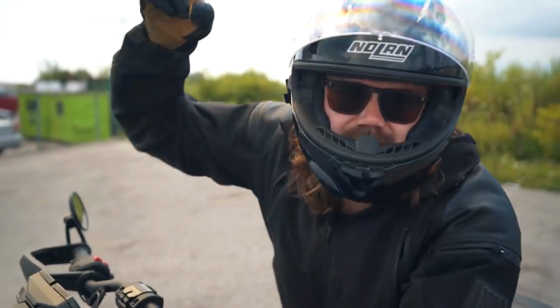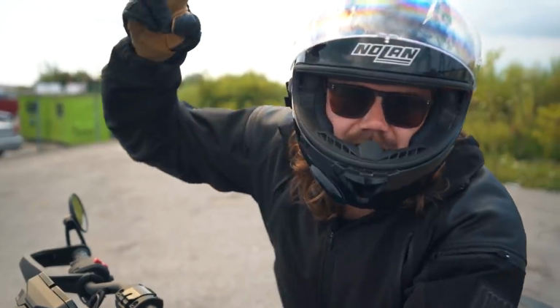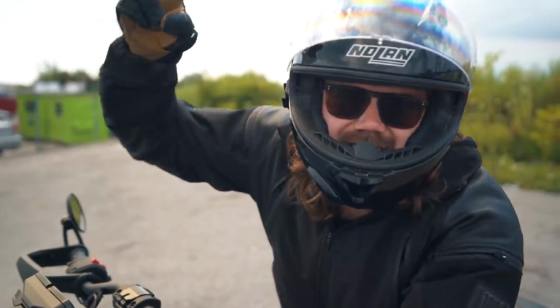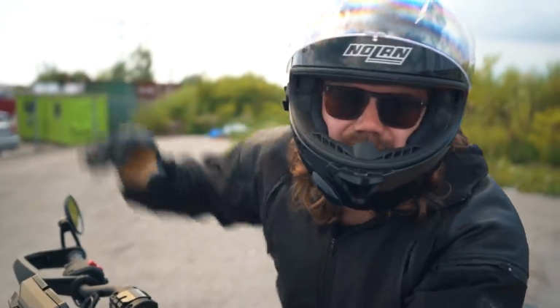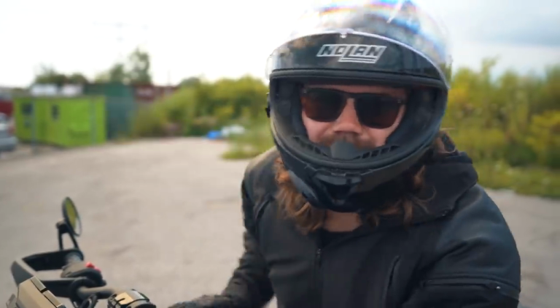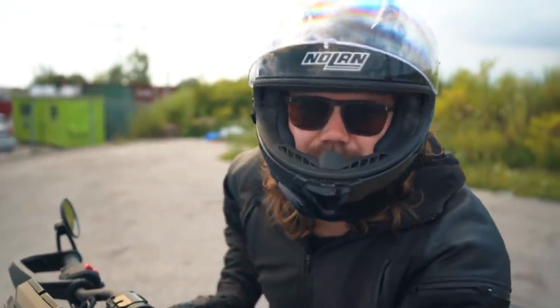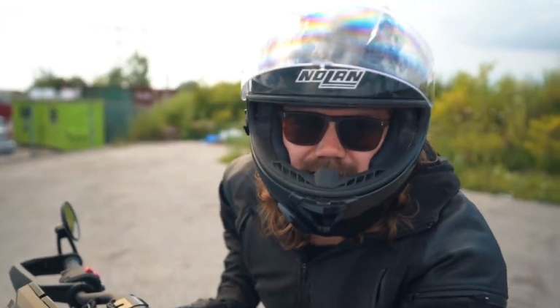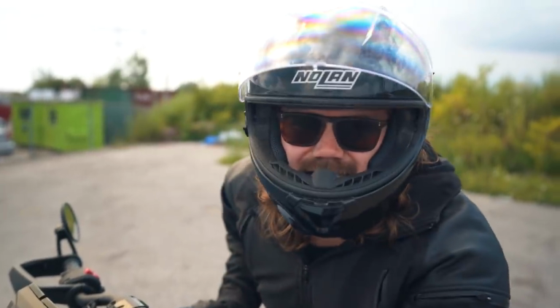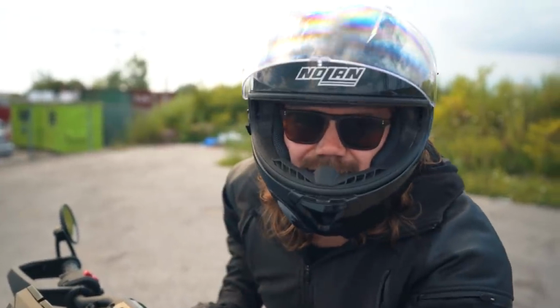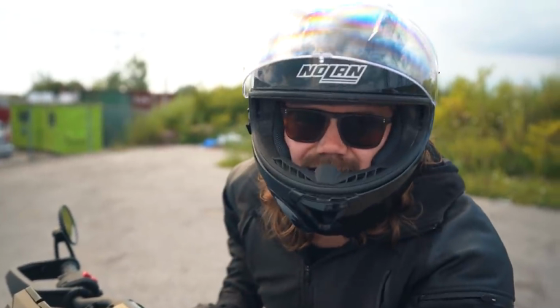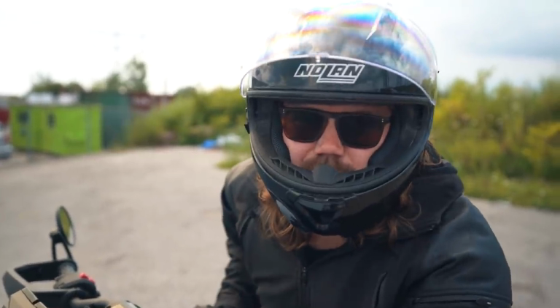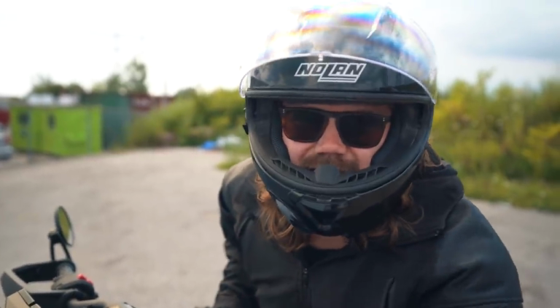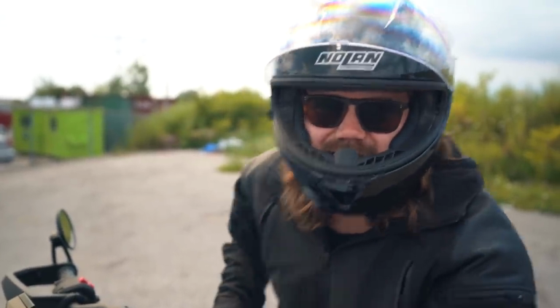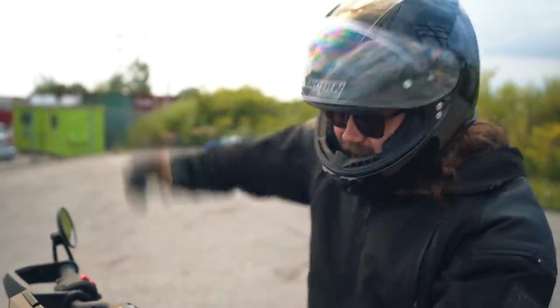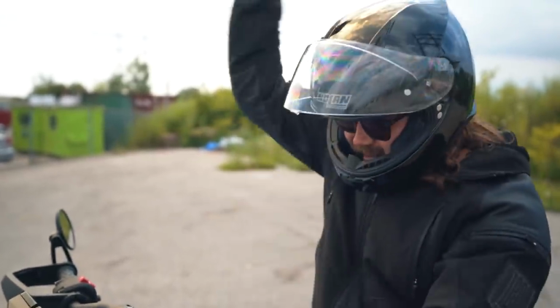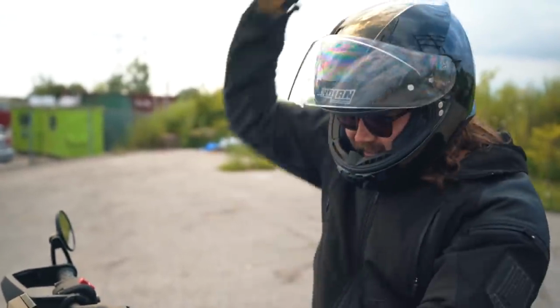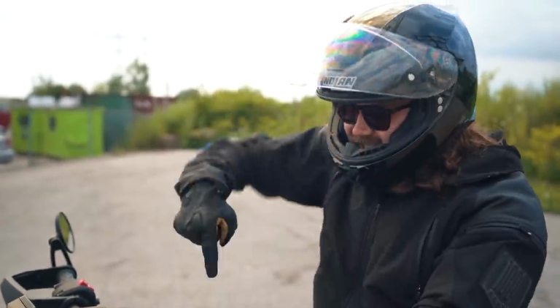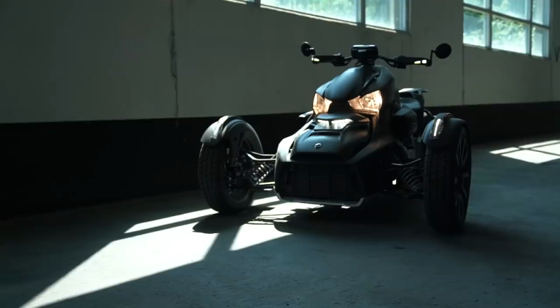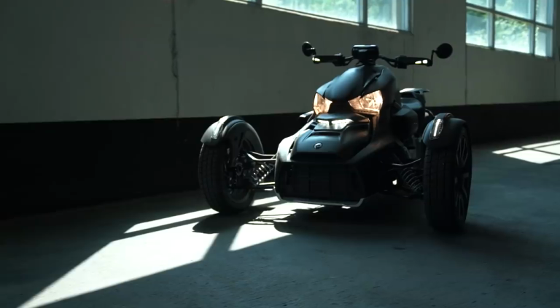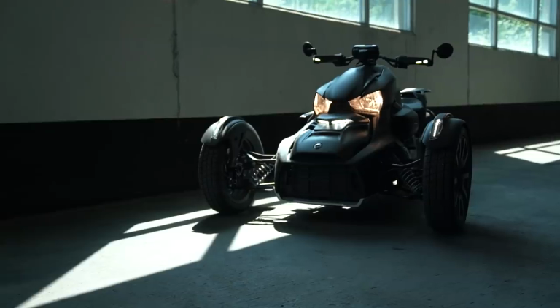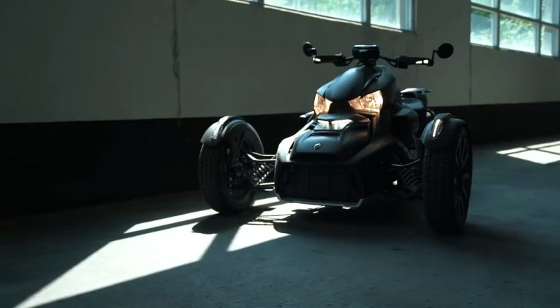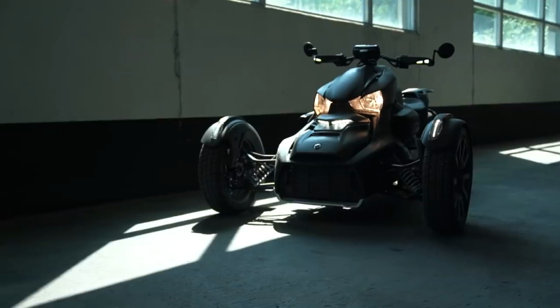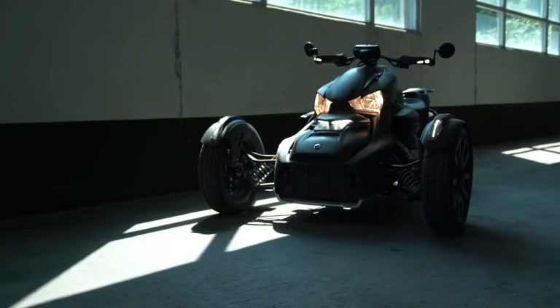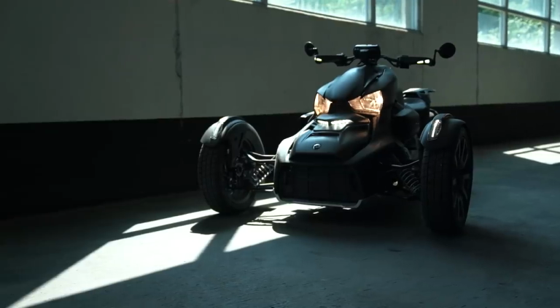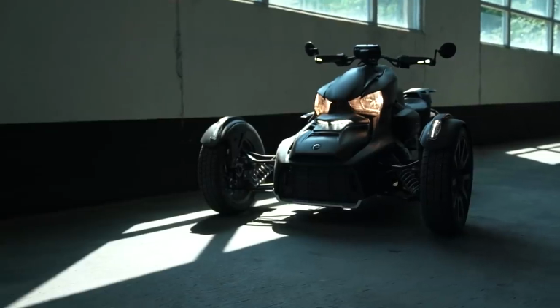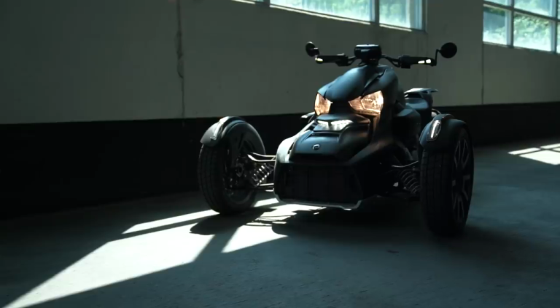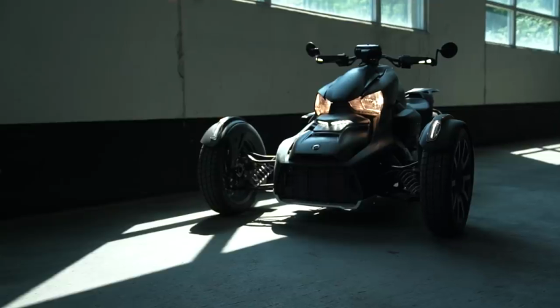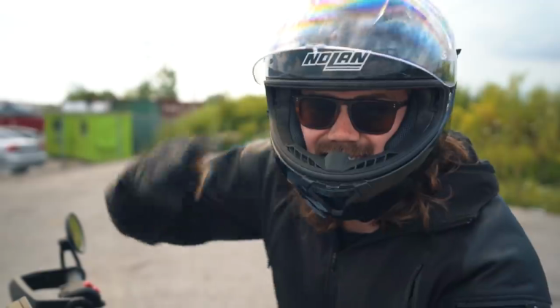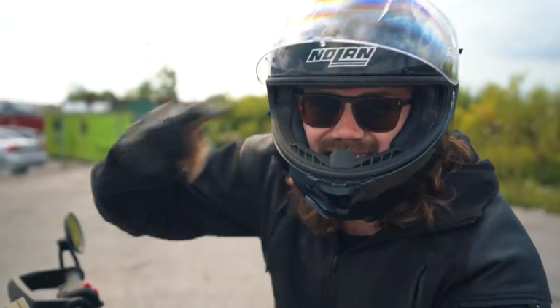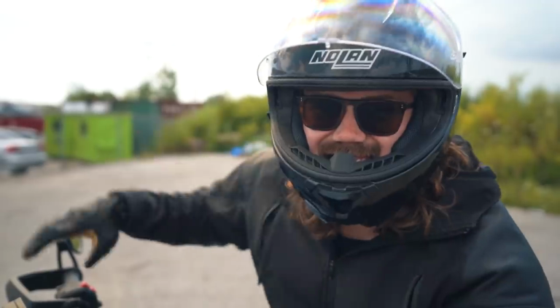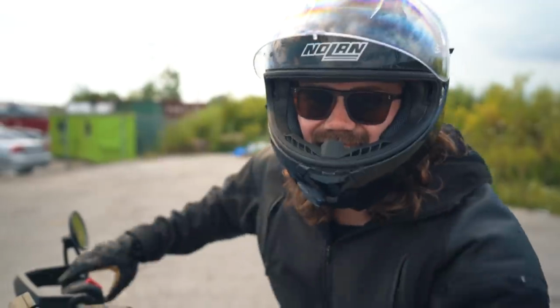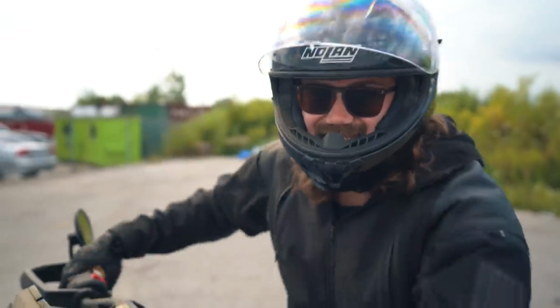What's going on guys, my name is Chris Howe and today we're going to be talking about this thing right here, the Can-Am Riker. Listen to this.